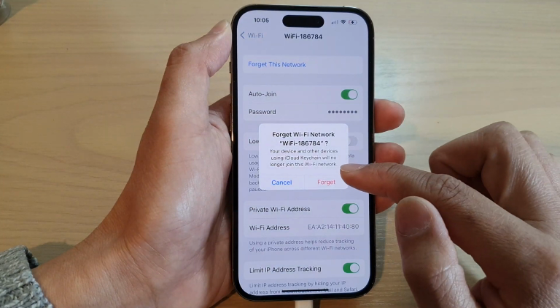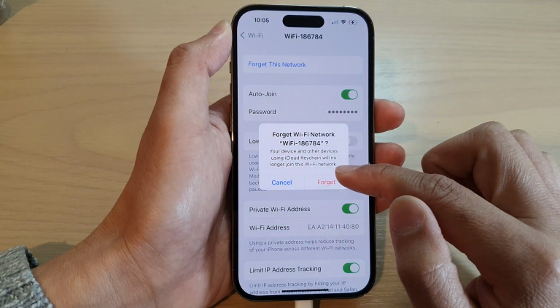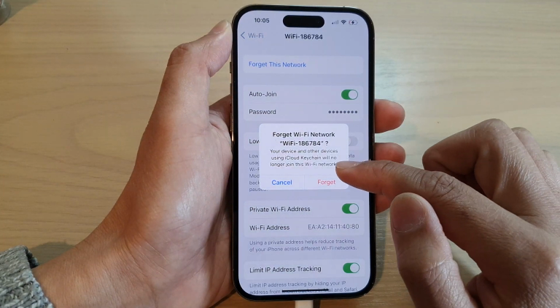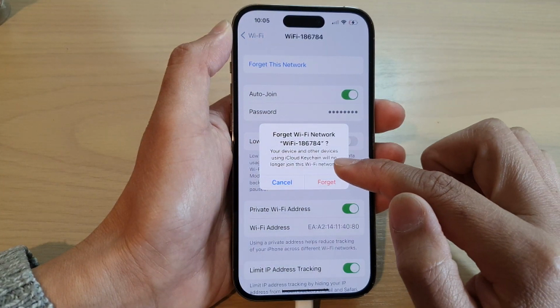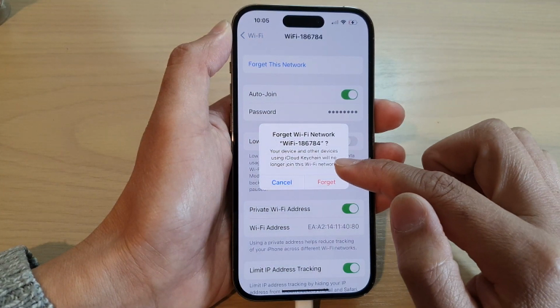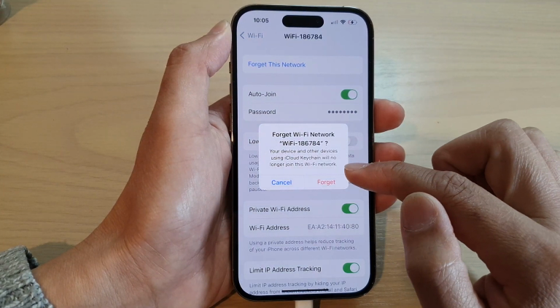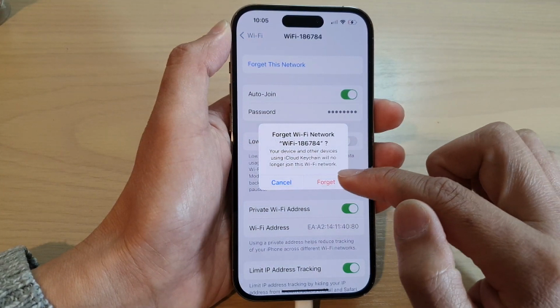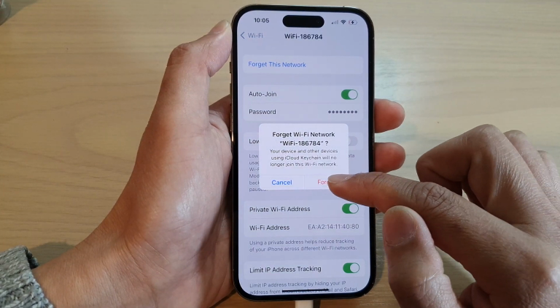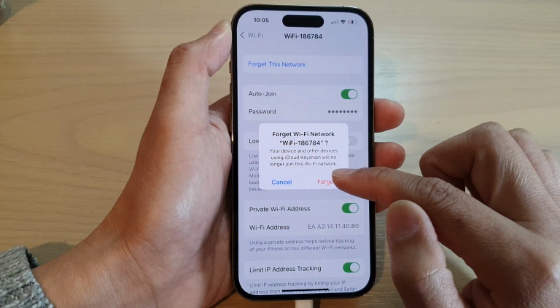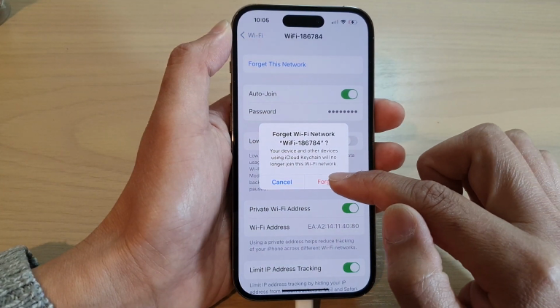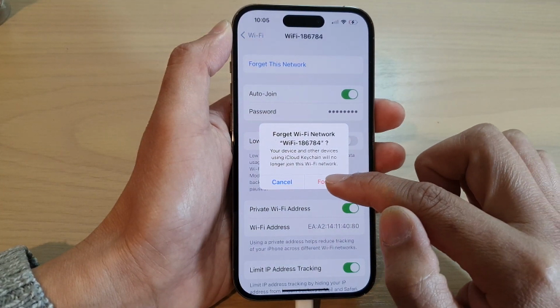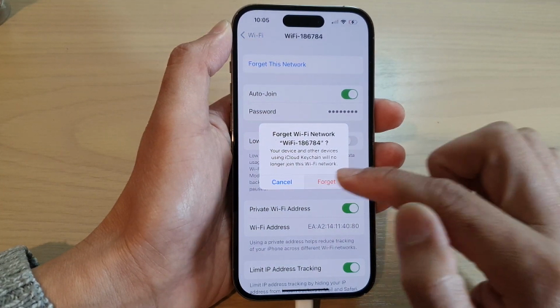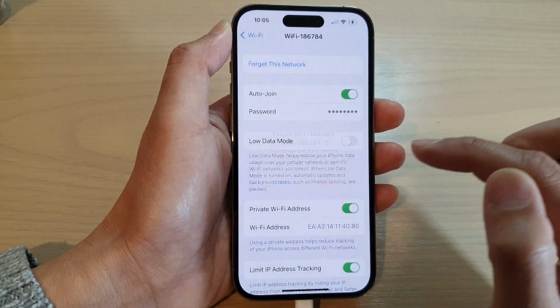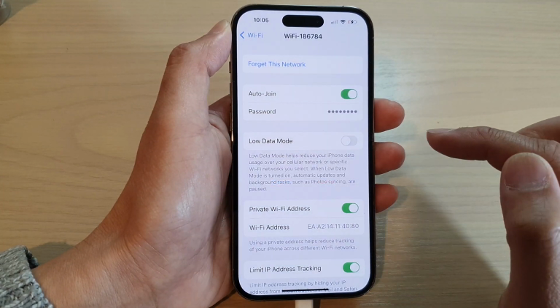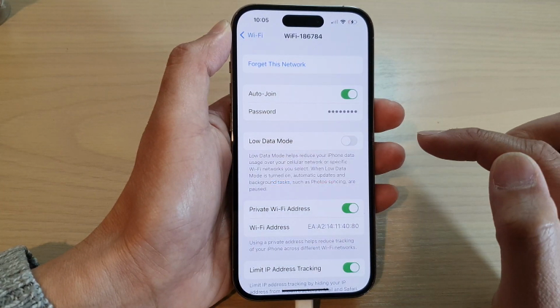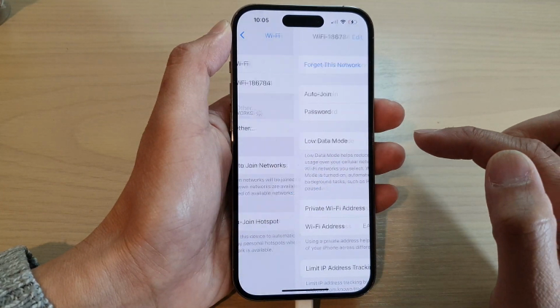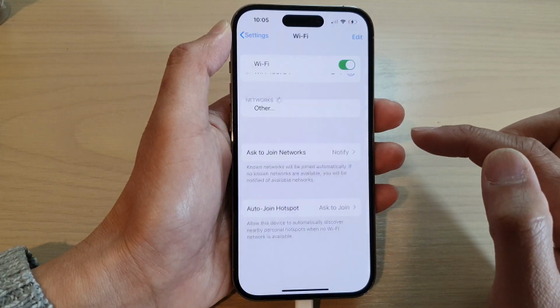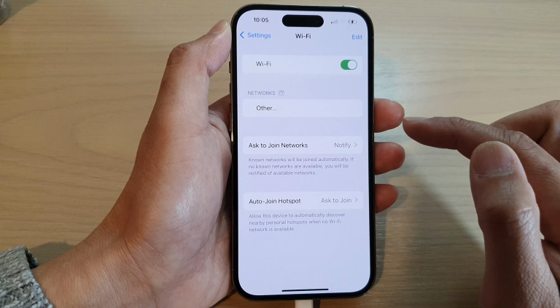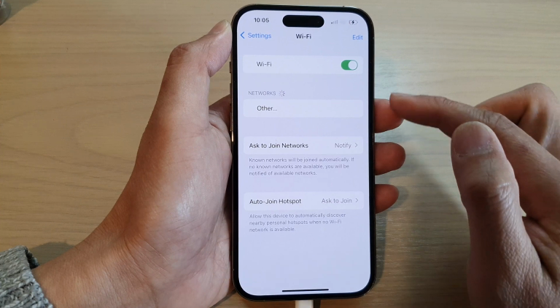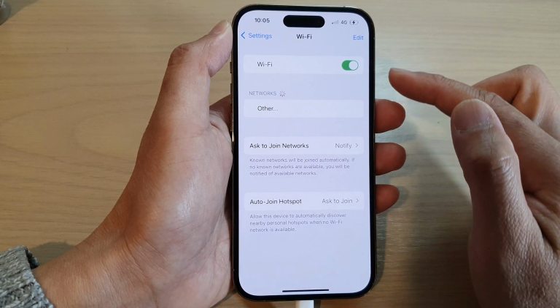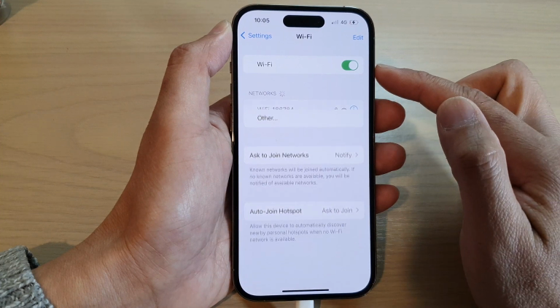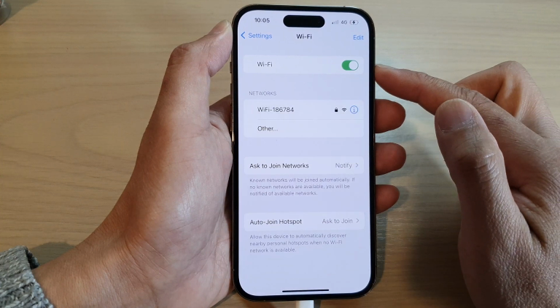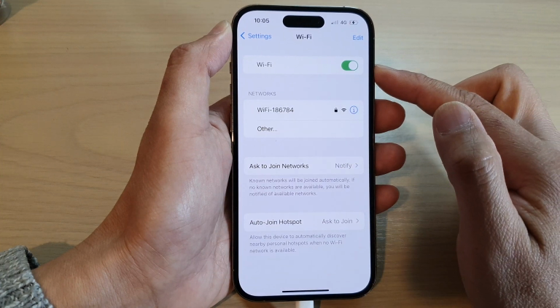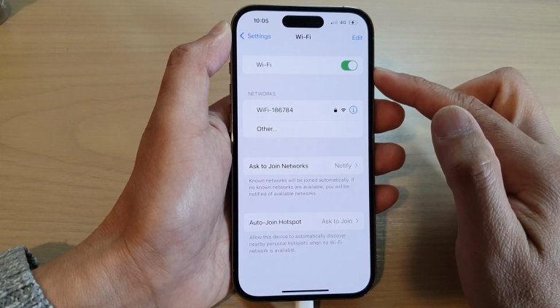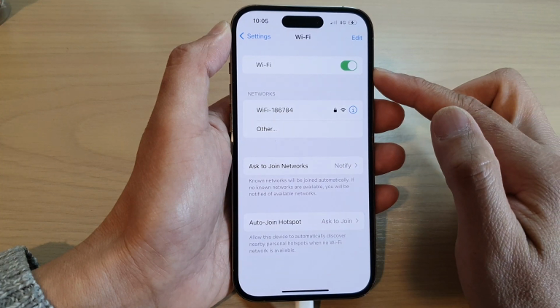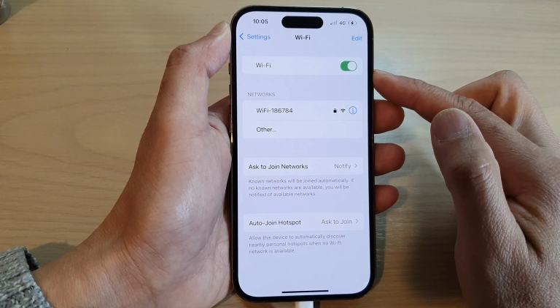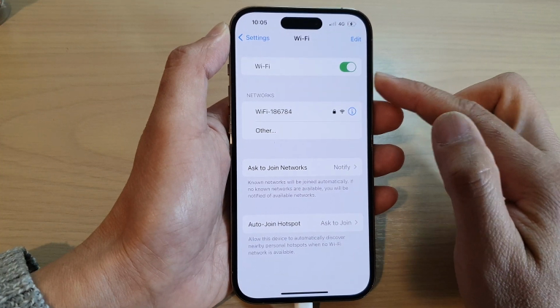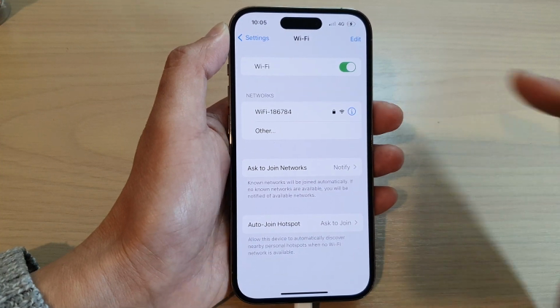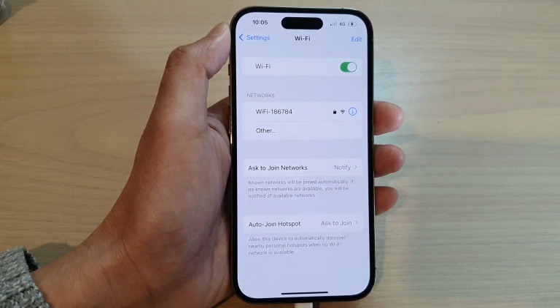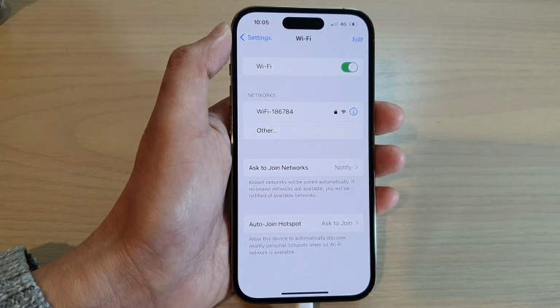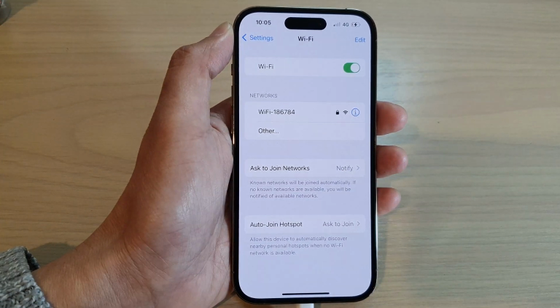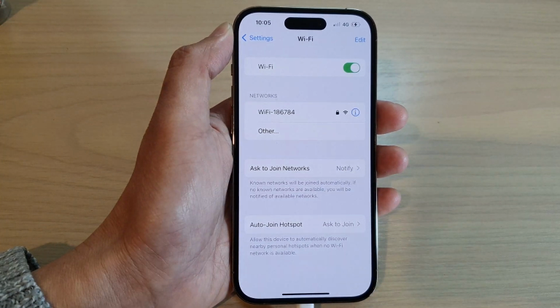Then from the pop-up, tap on Forget. And that is how you can forget a Wi-Fi network.